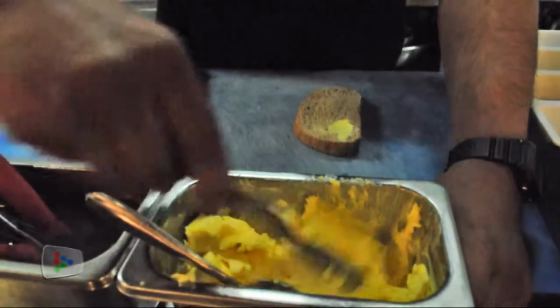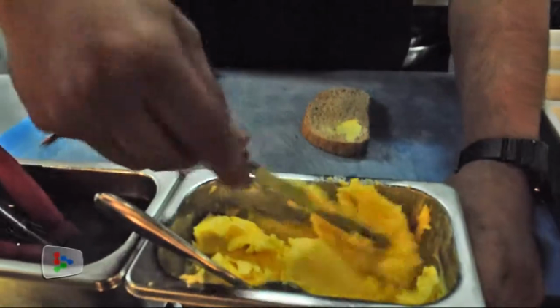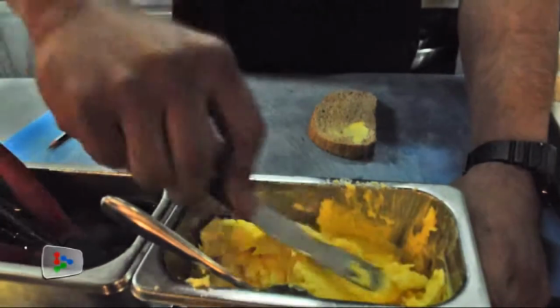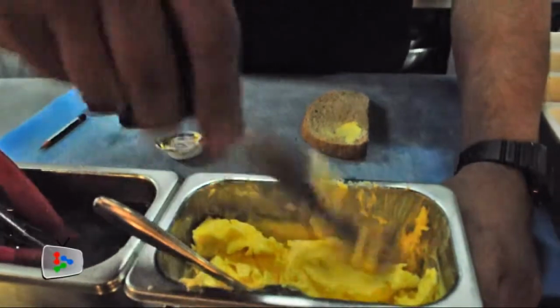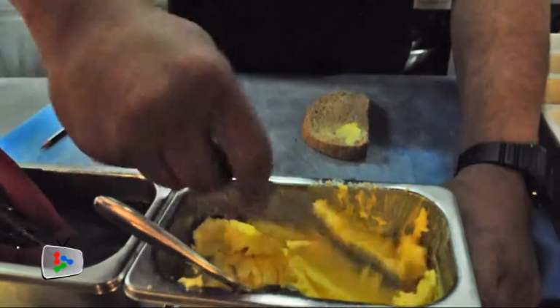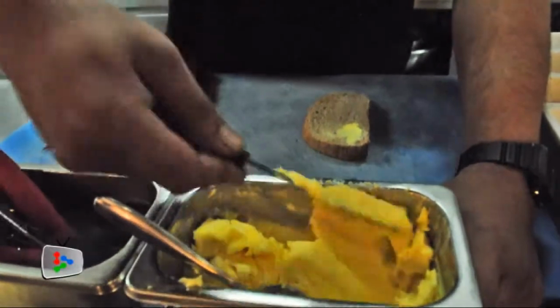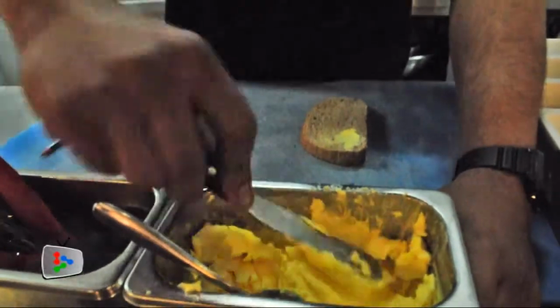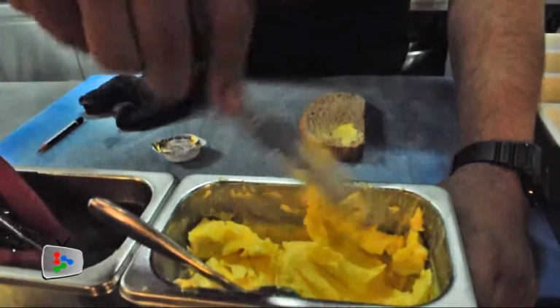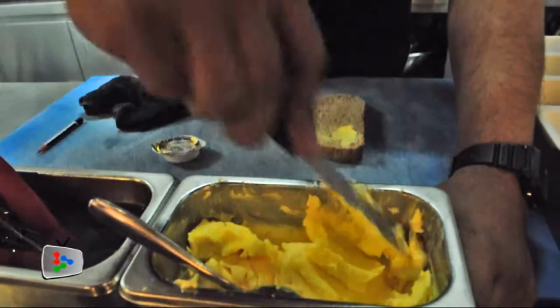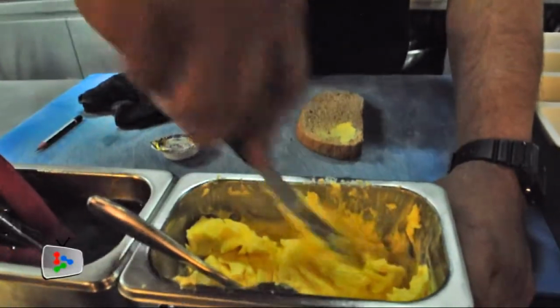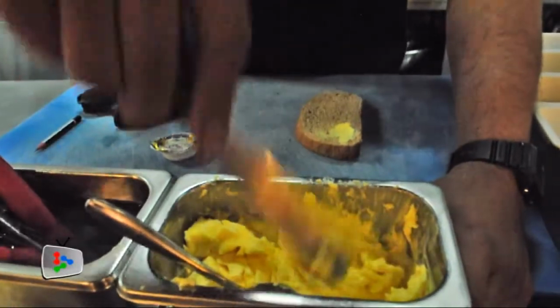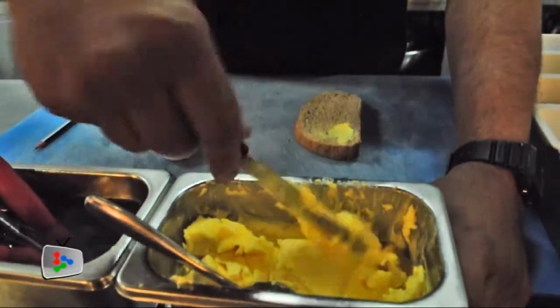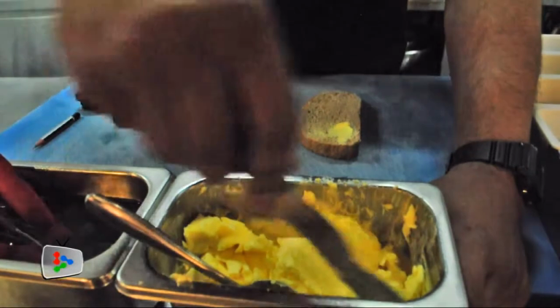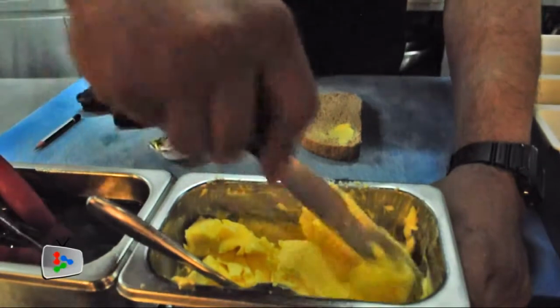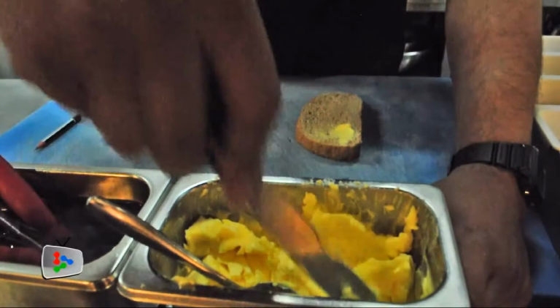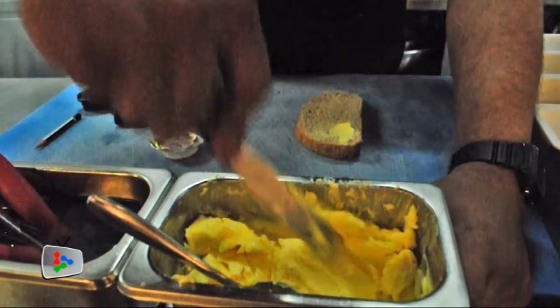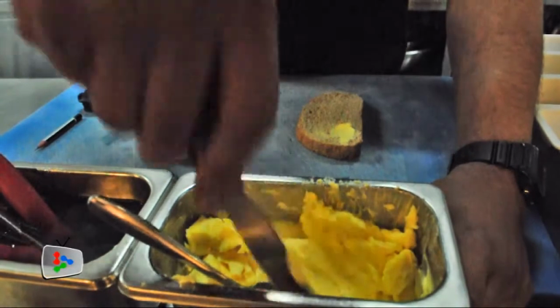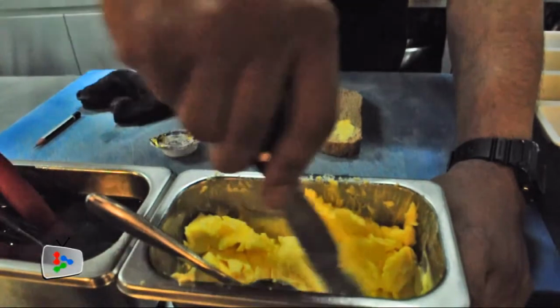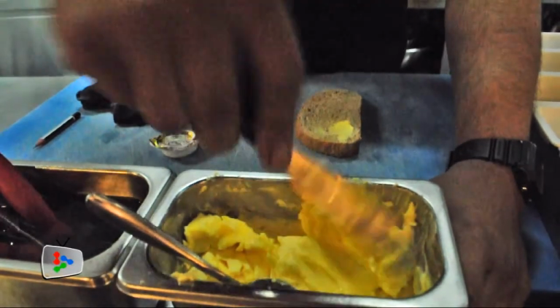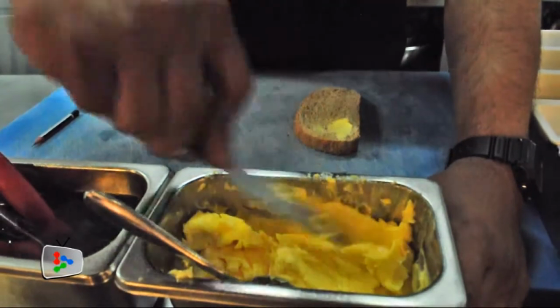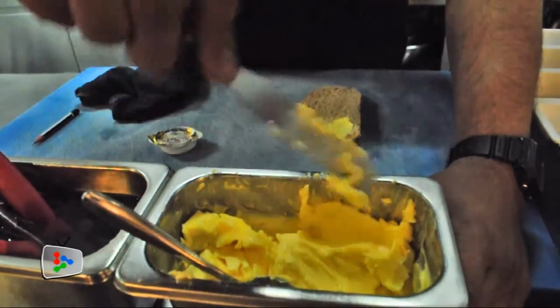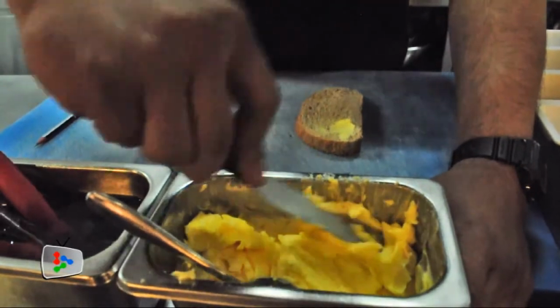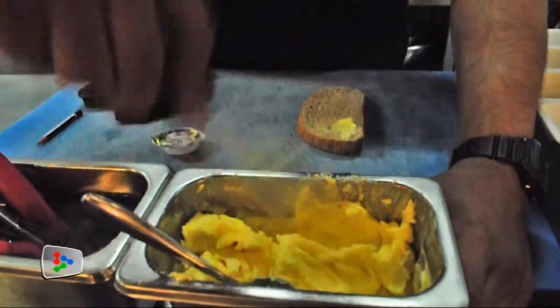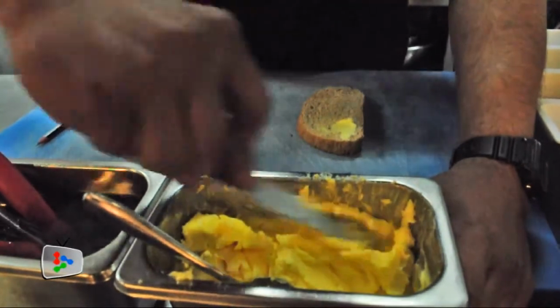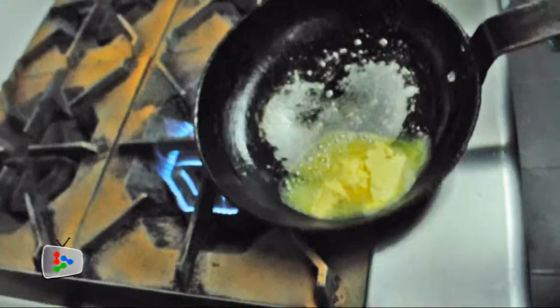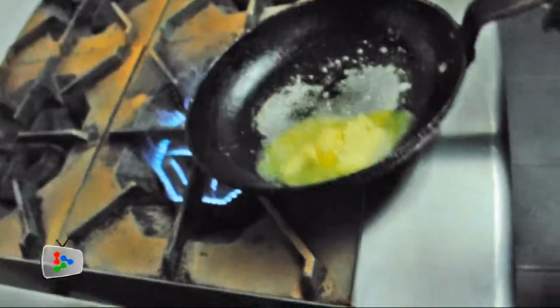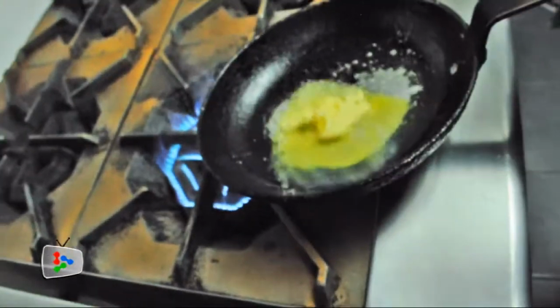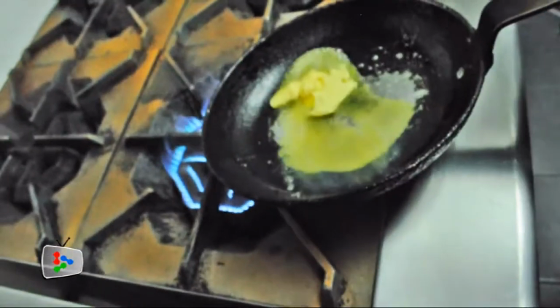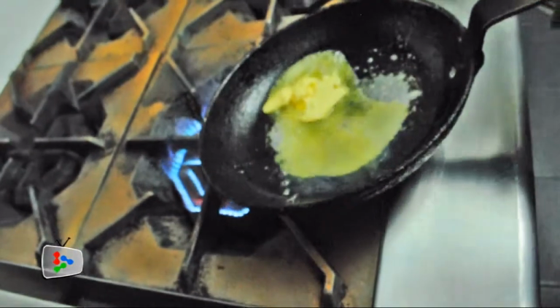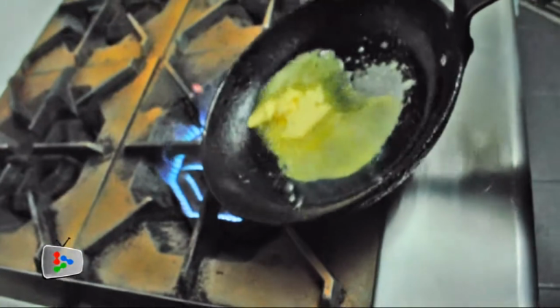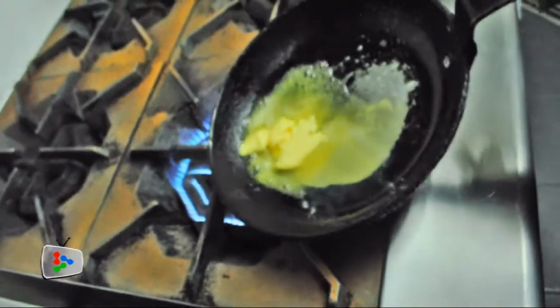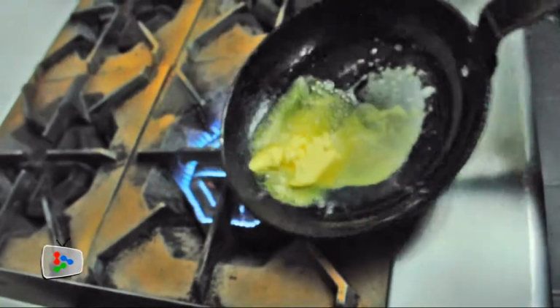Every time butter goes up, we always have to think how much of this cost can we pass on to the customer and still remain competitive.